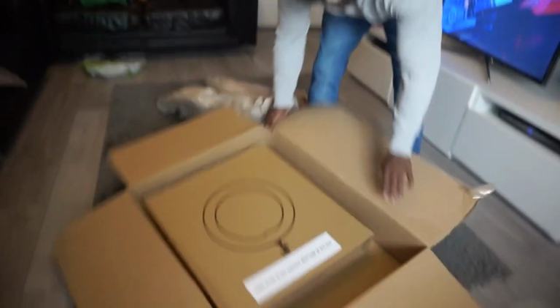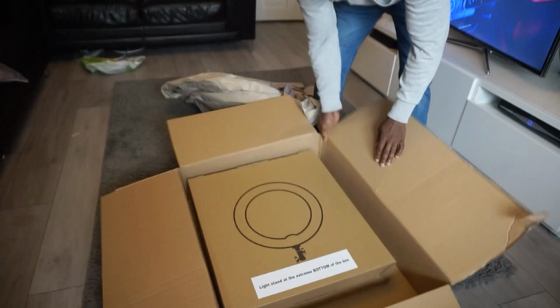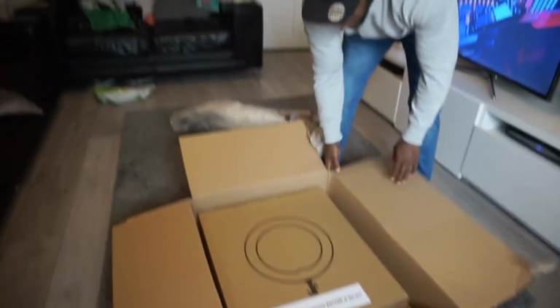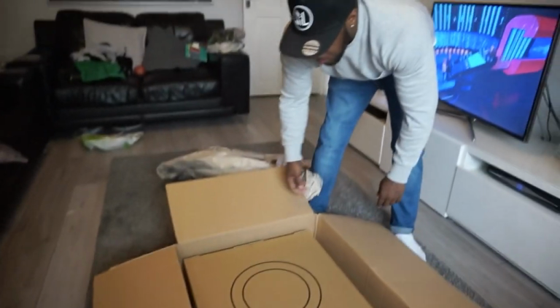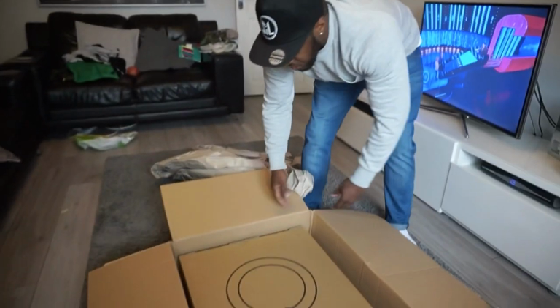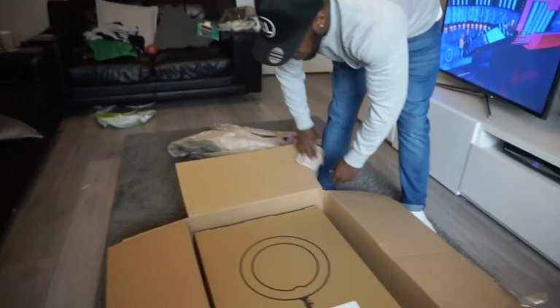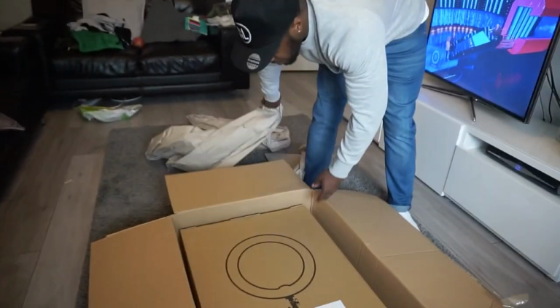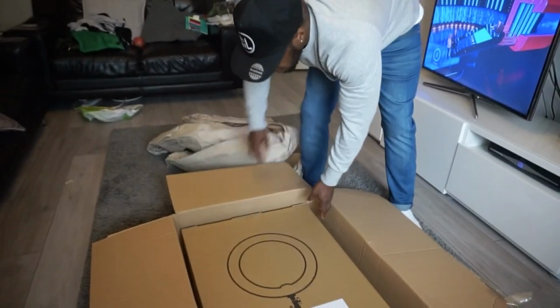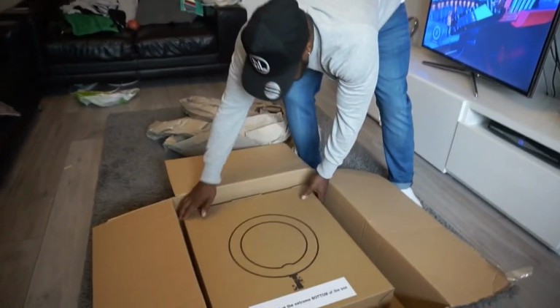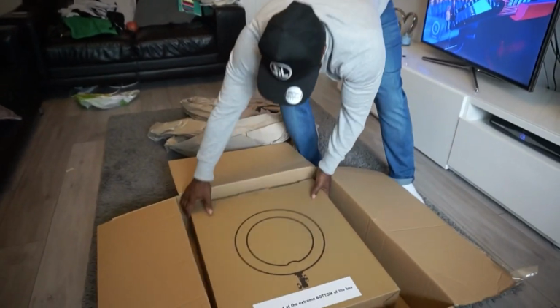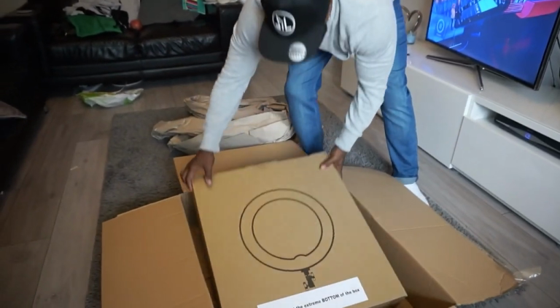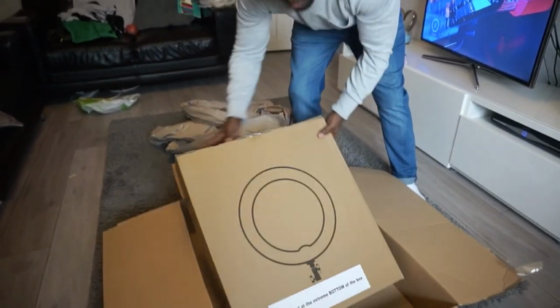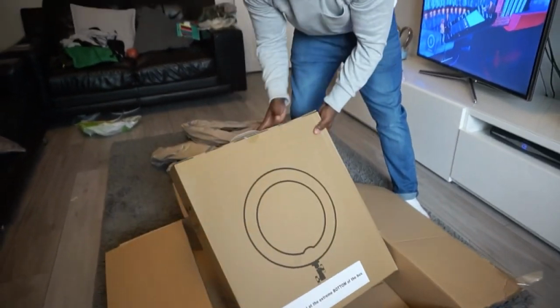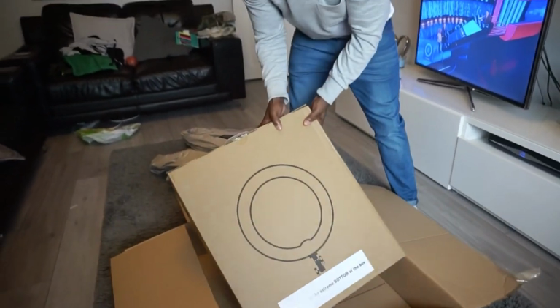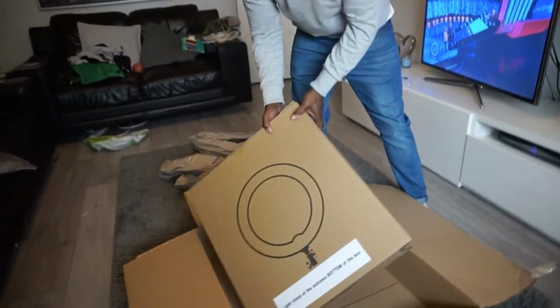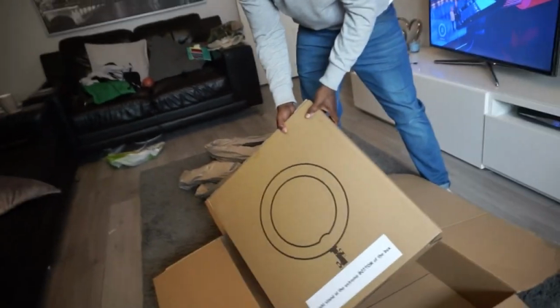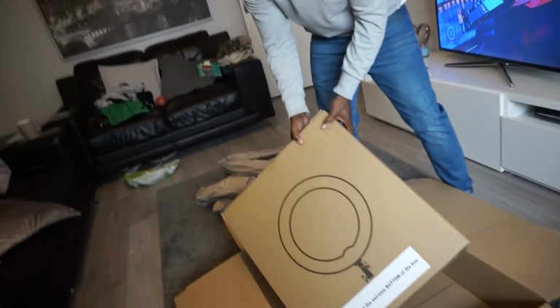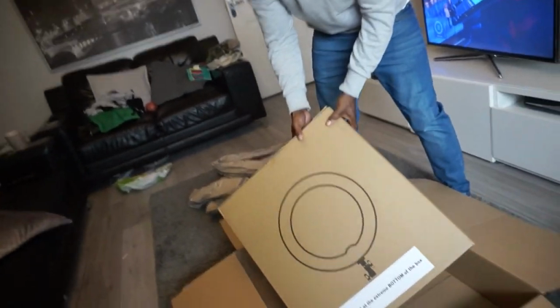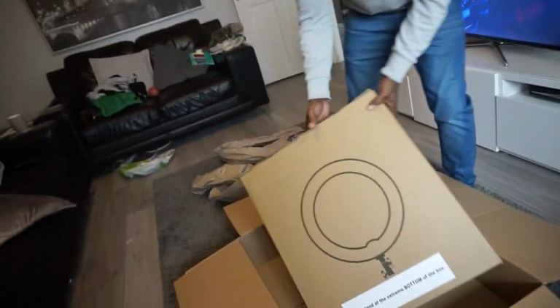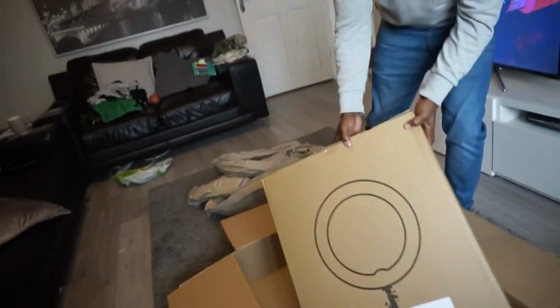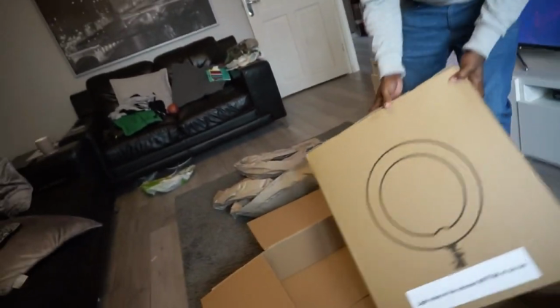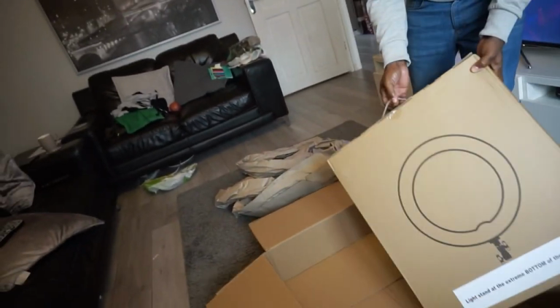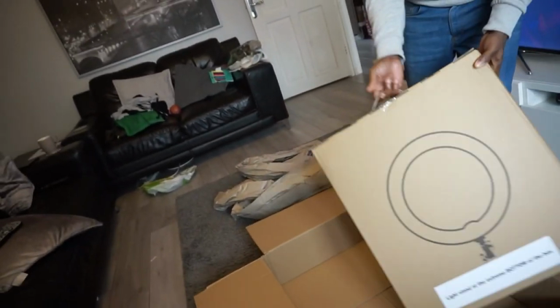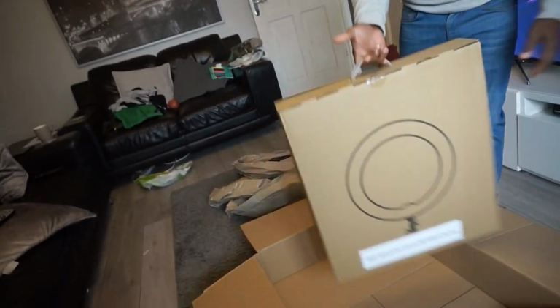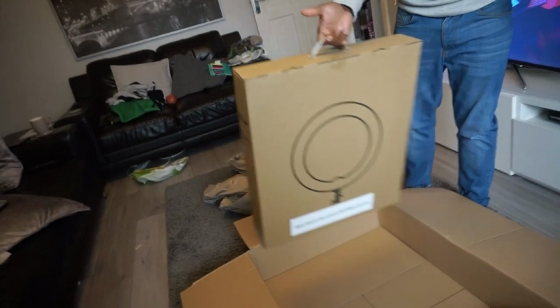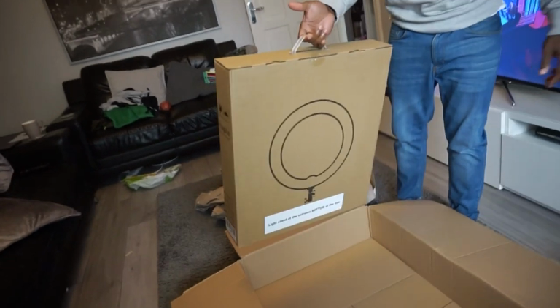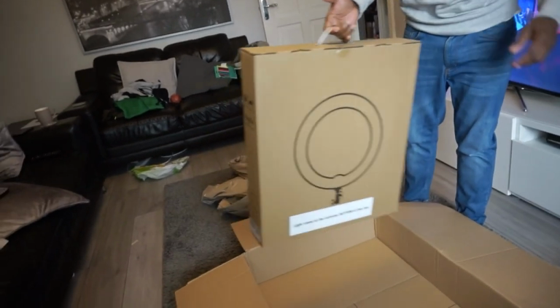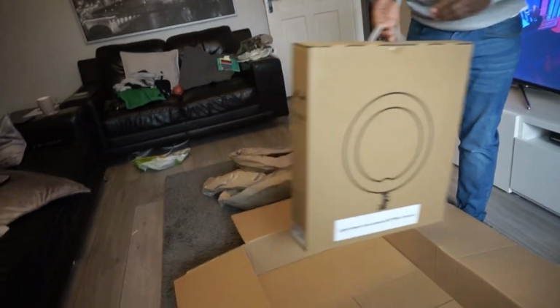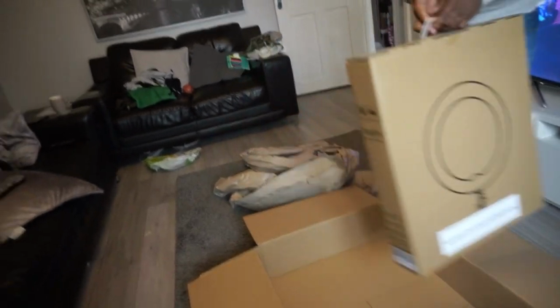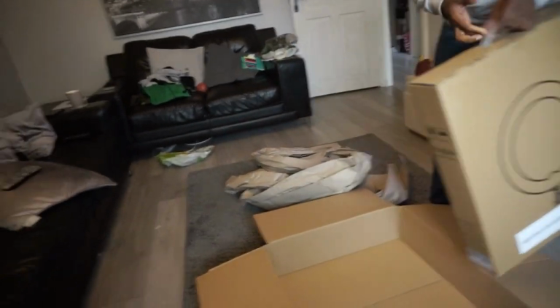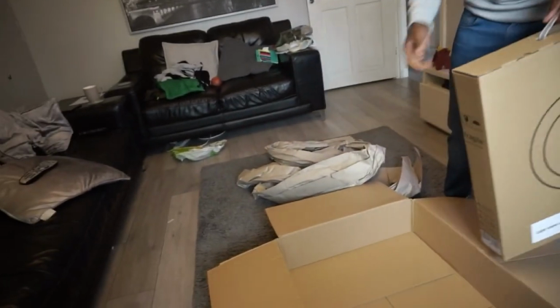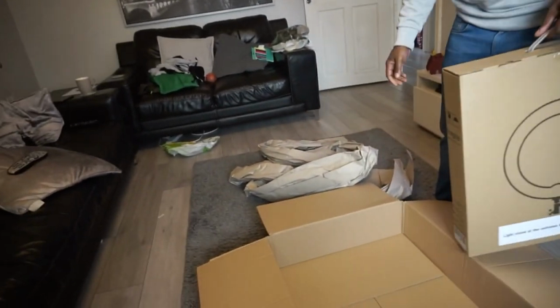All right, that's the box it comes in — that's the ring light box. Nice little handle, a bit long.